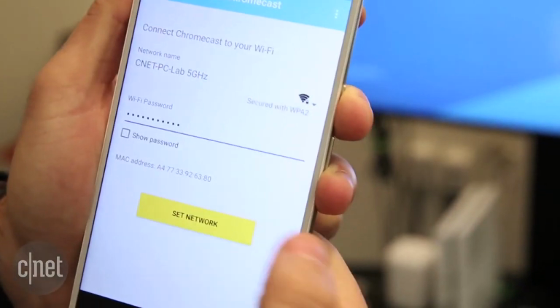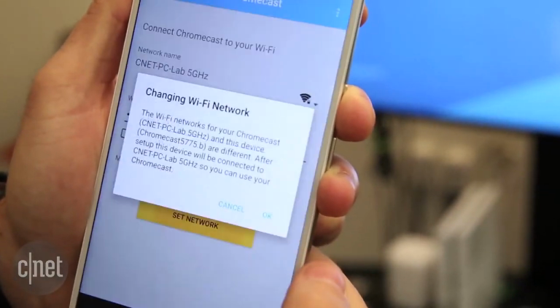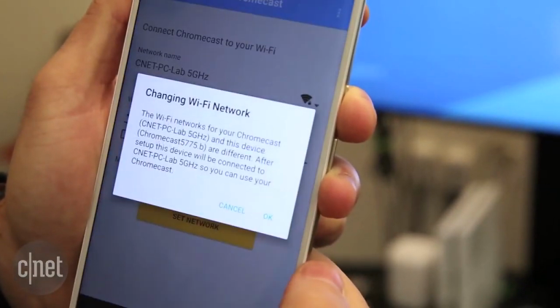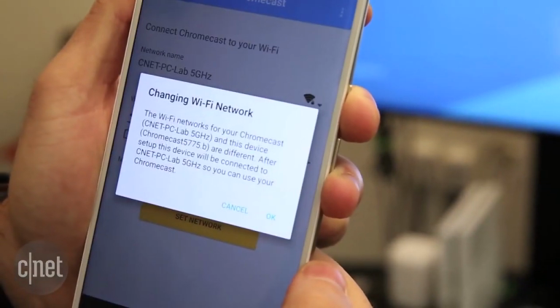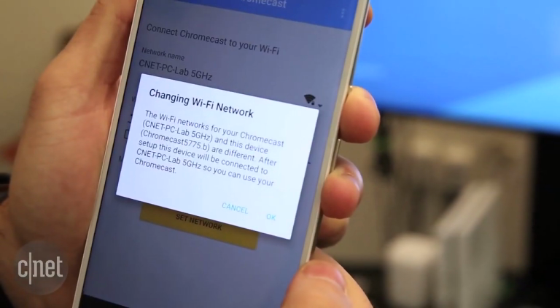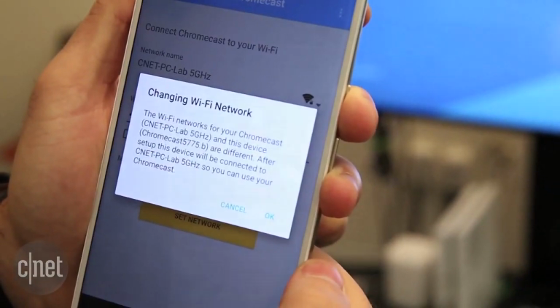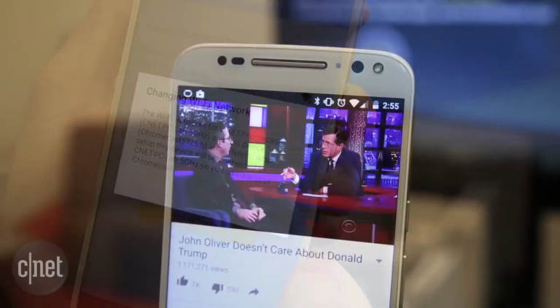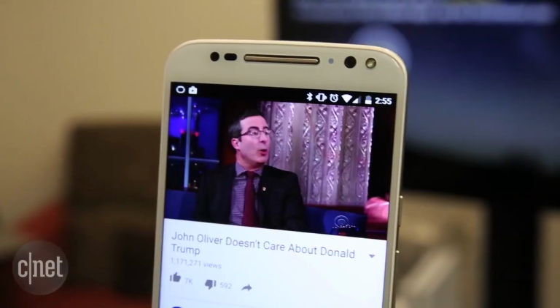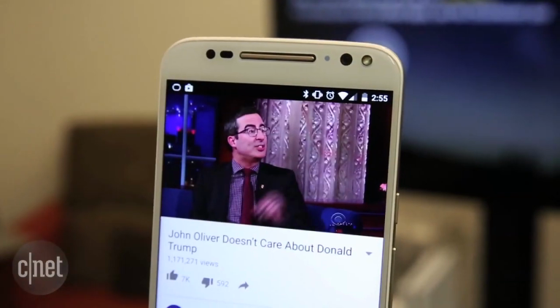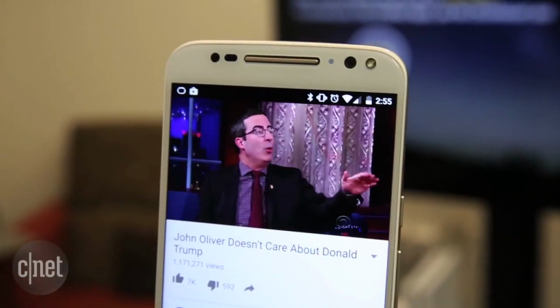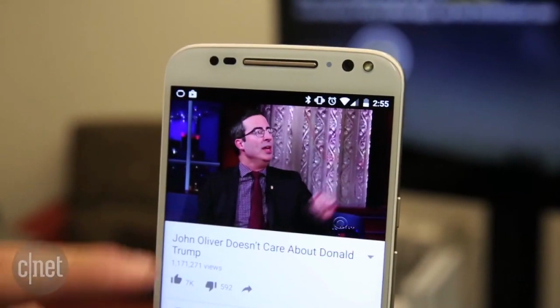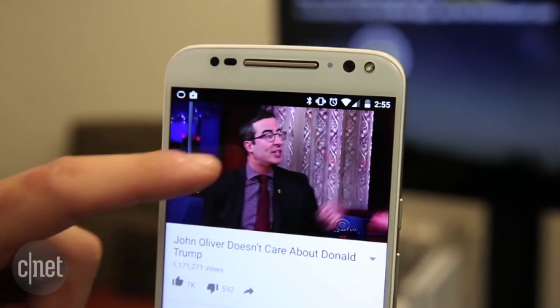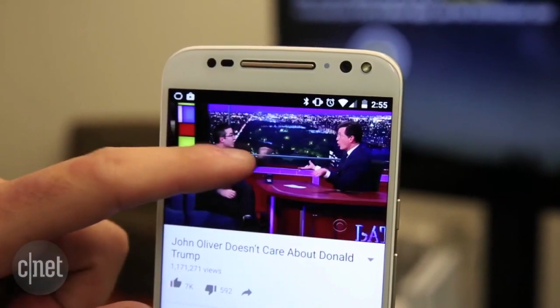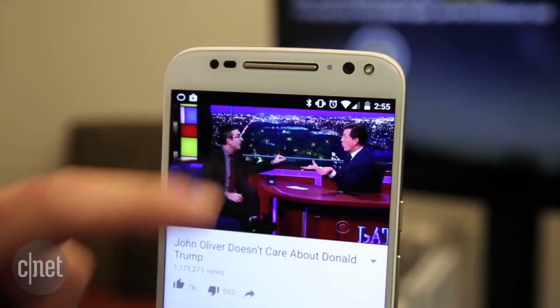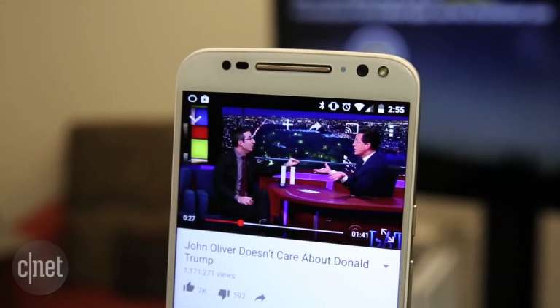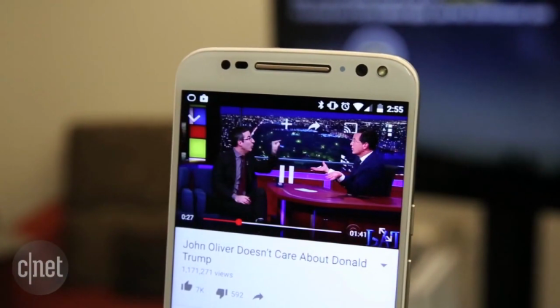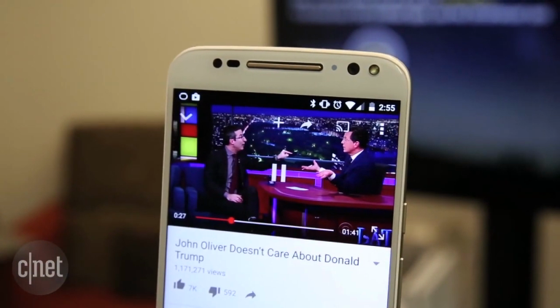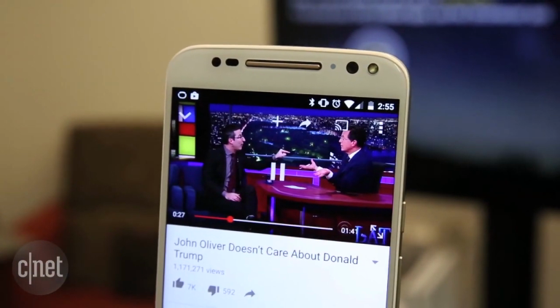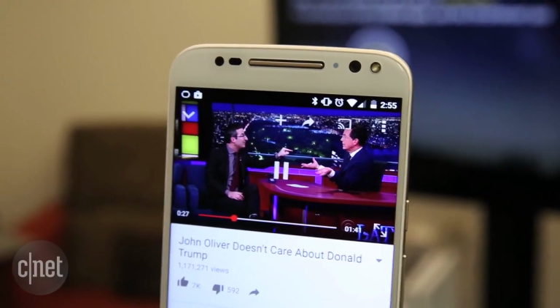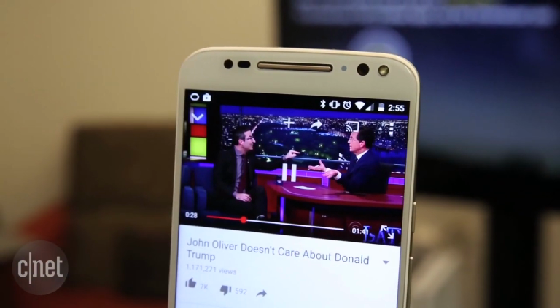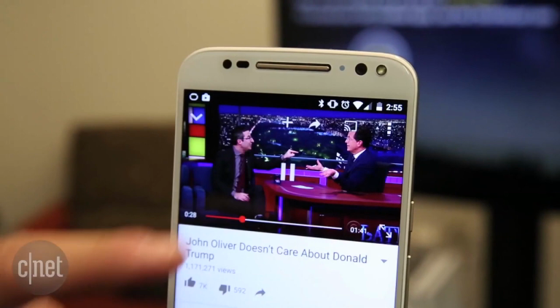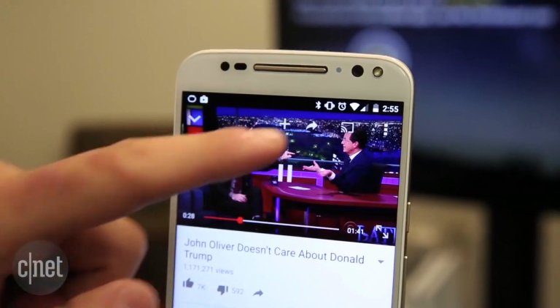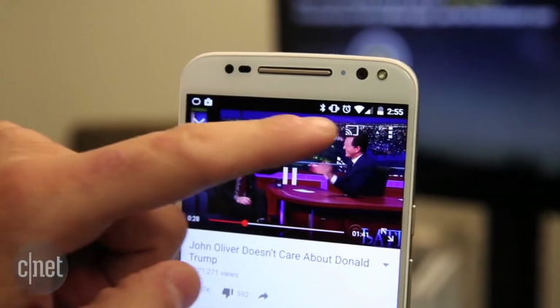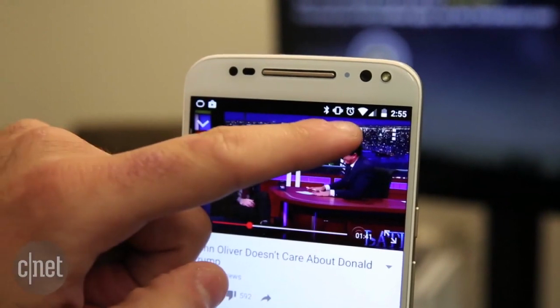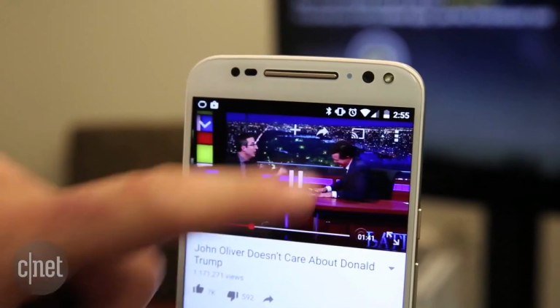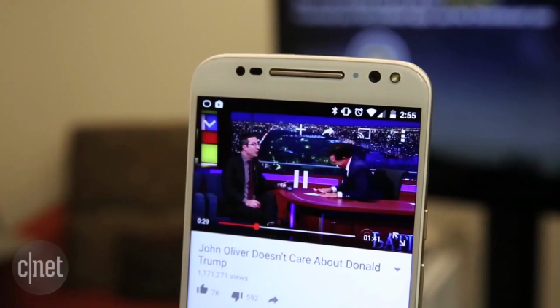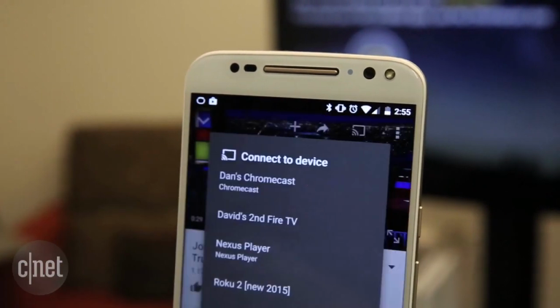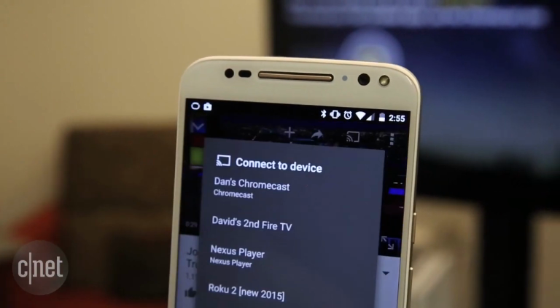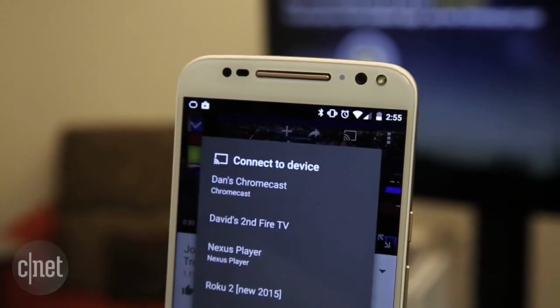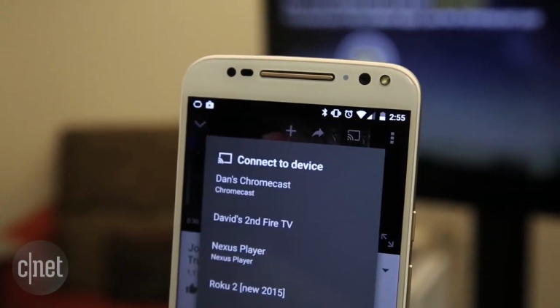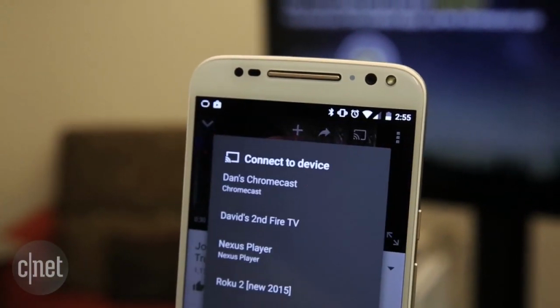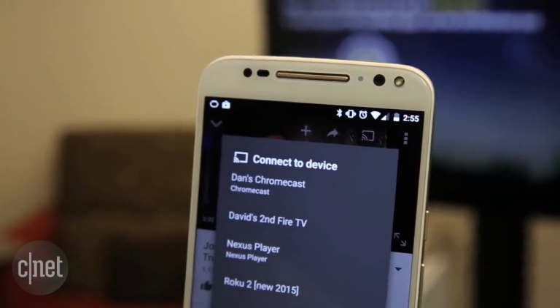You can now begin casting from apps like YouTube, Netflix, Spotify, and more. Just tap that little Cast icon in the app.